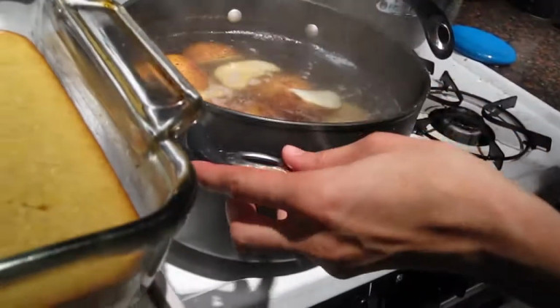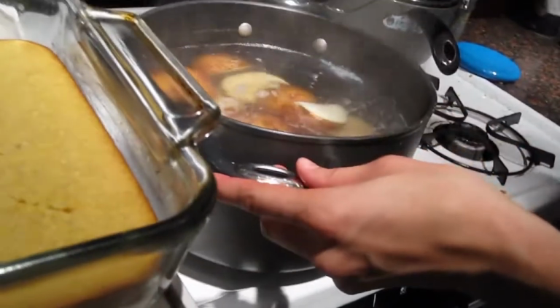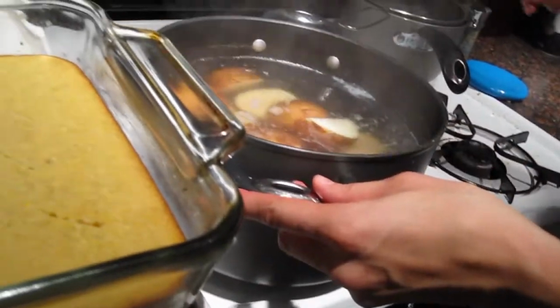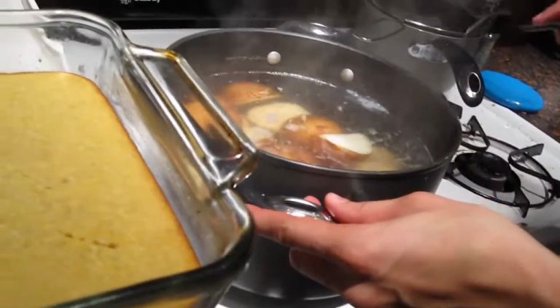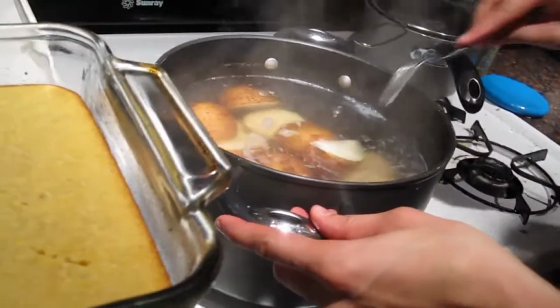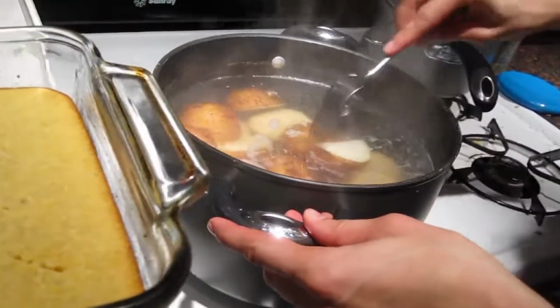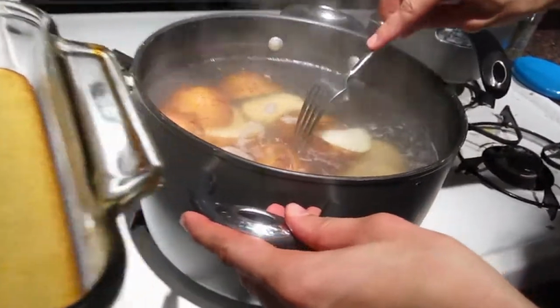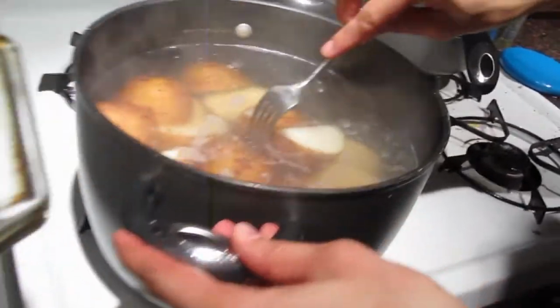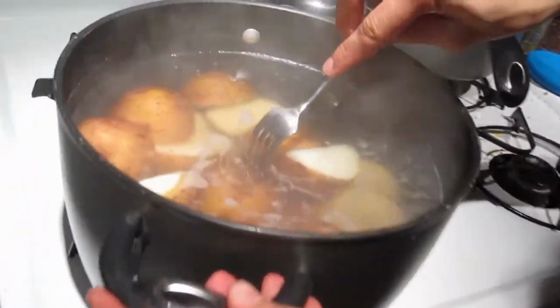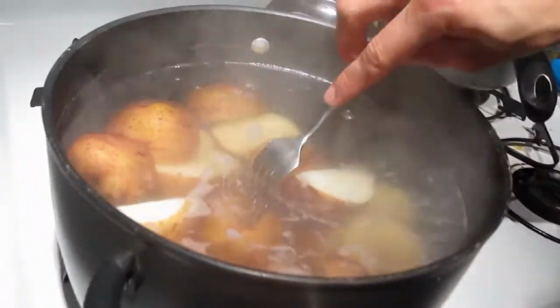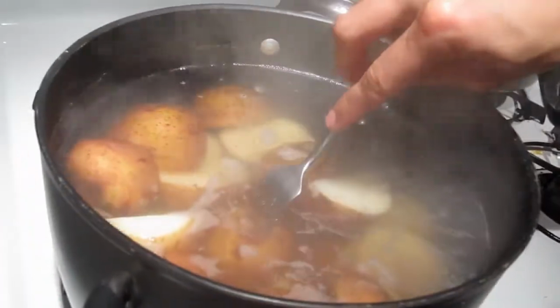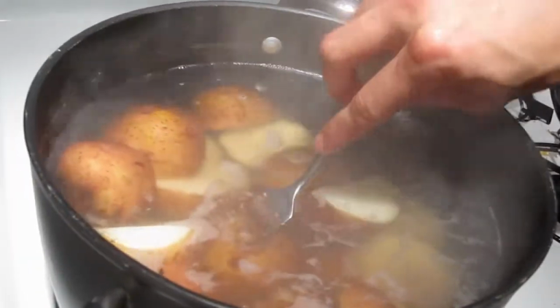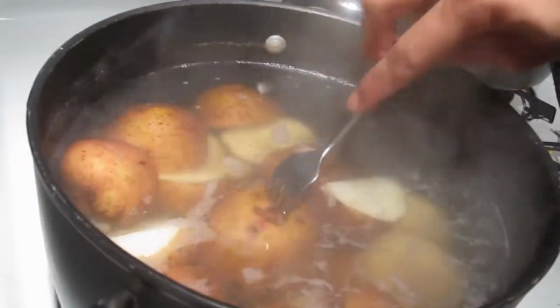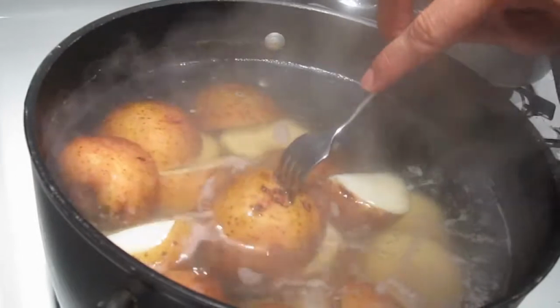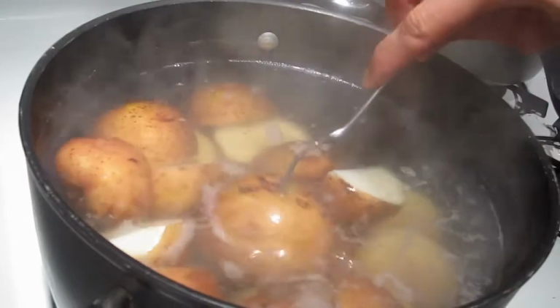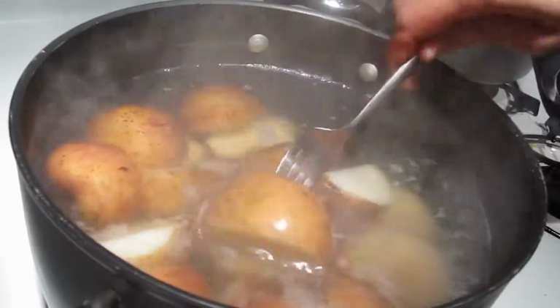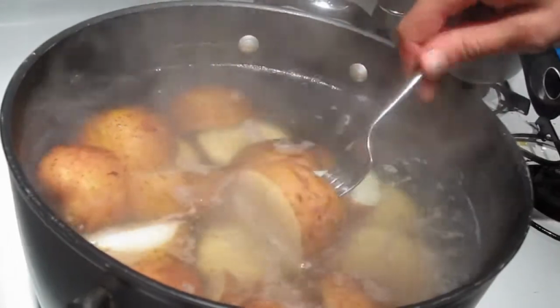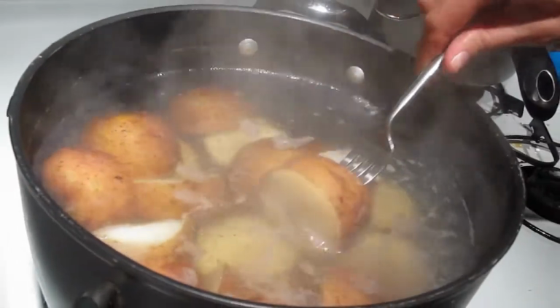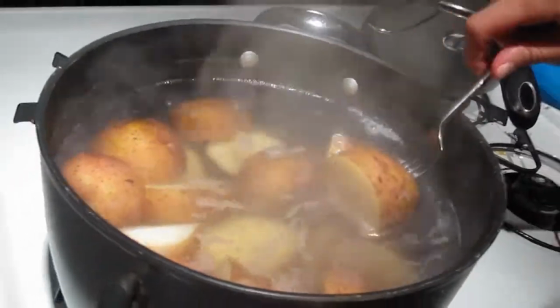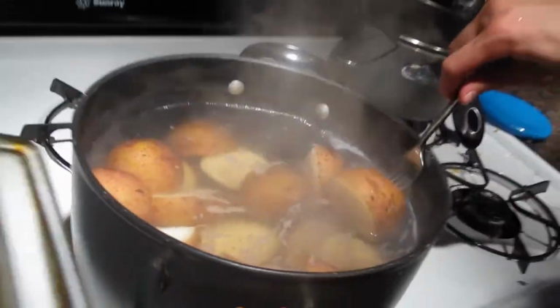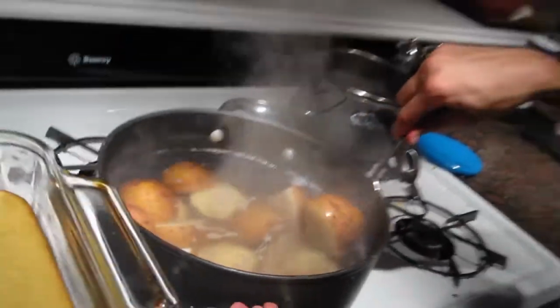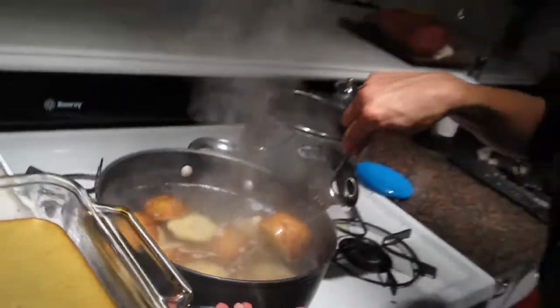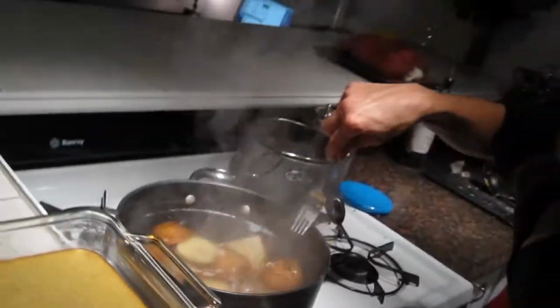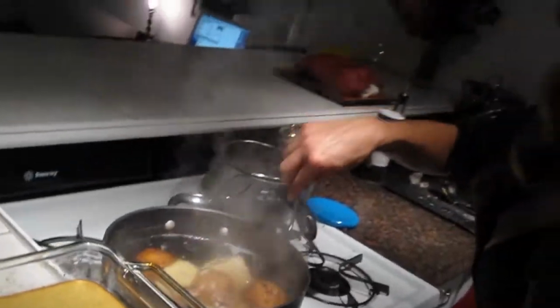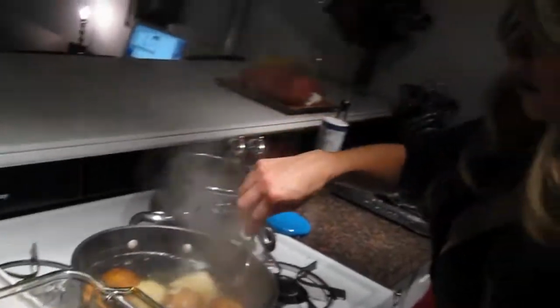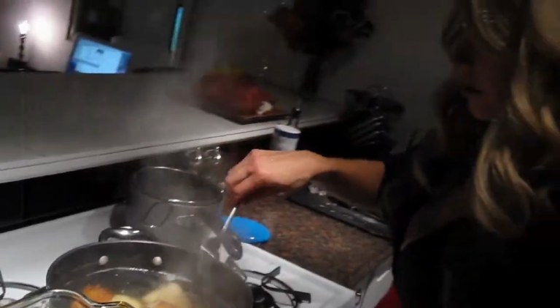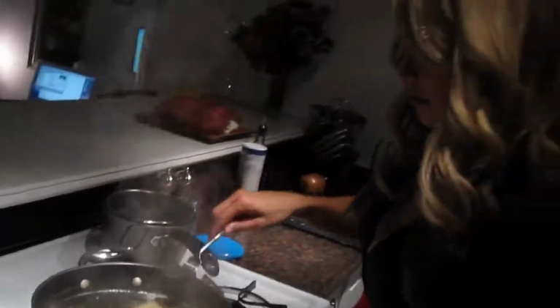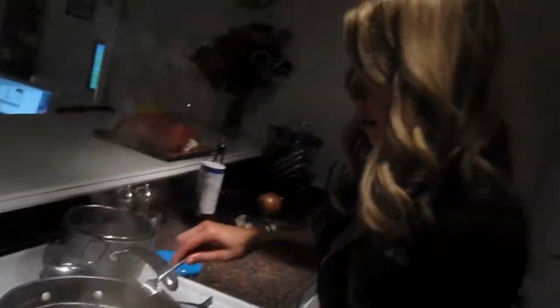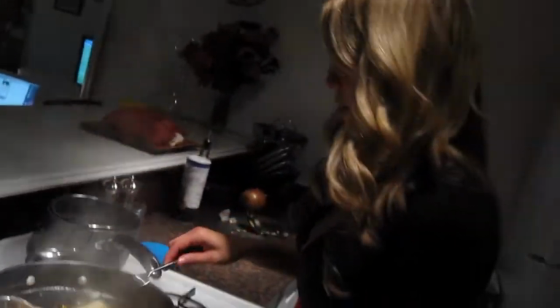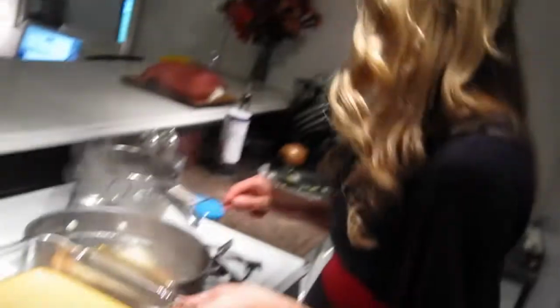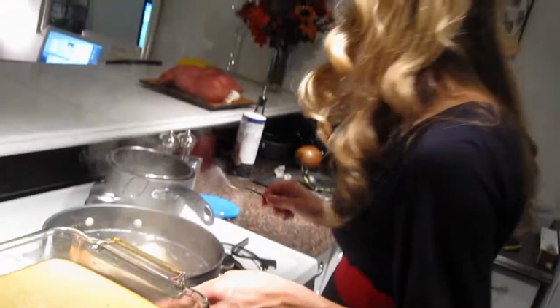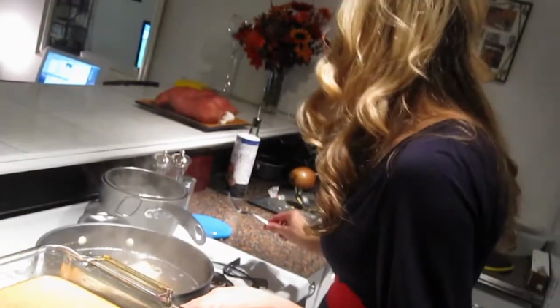We're checking our potatoes. They've been boiling for about a half hour and they're nice and soft. So we're going to drain the water from the pot.